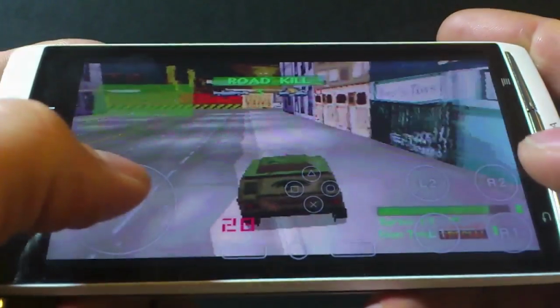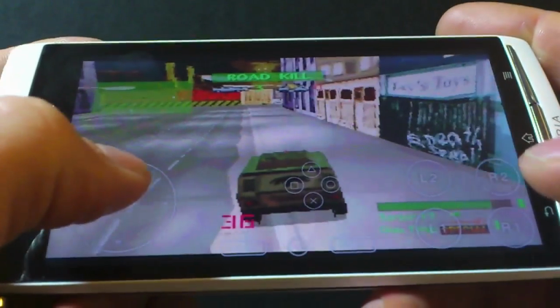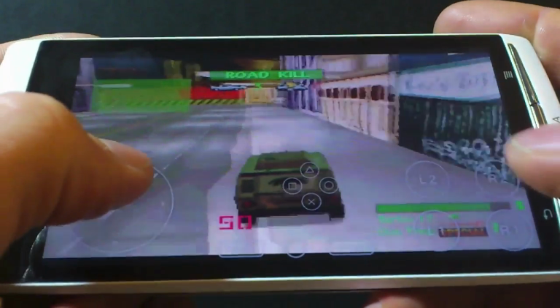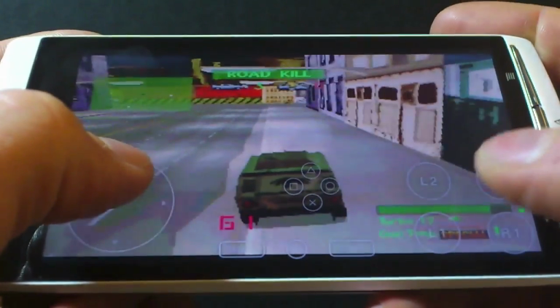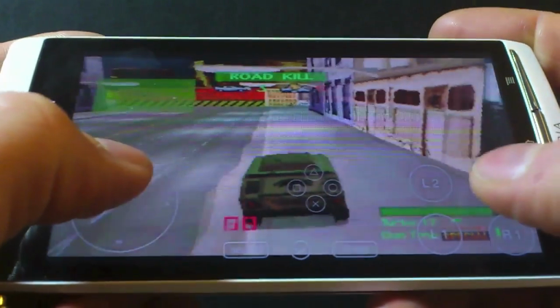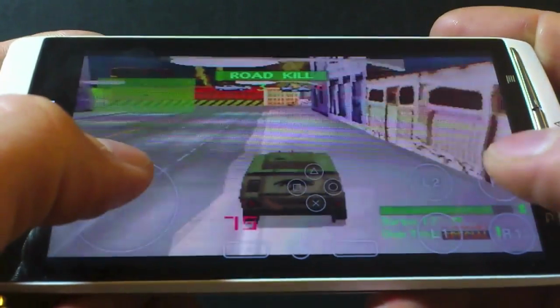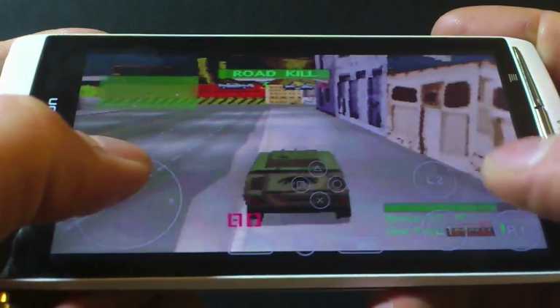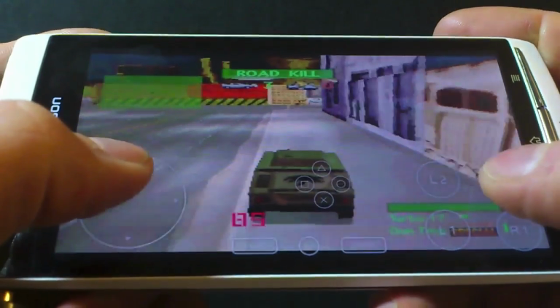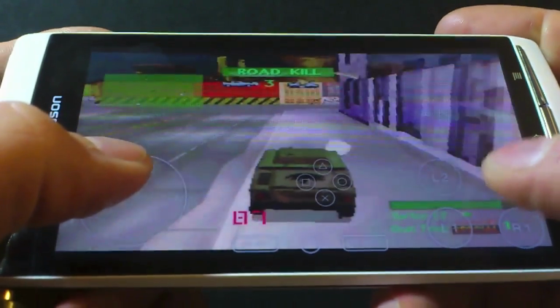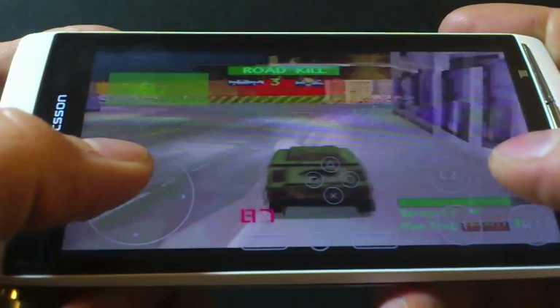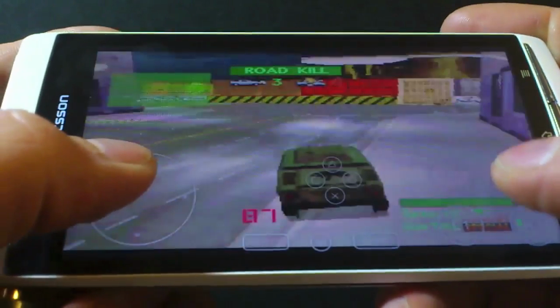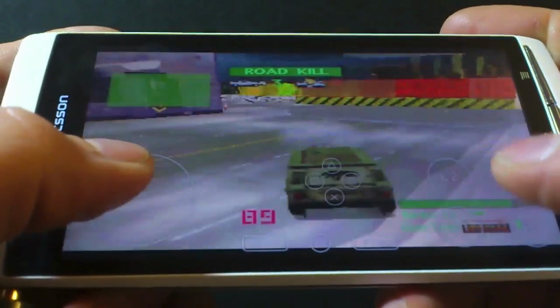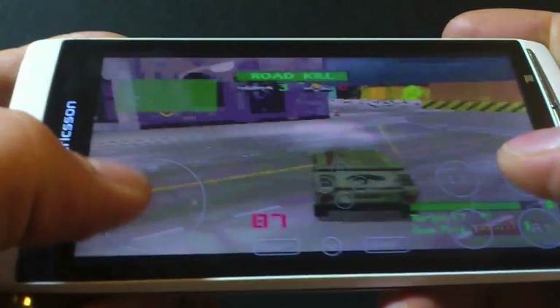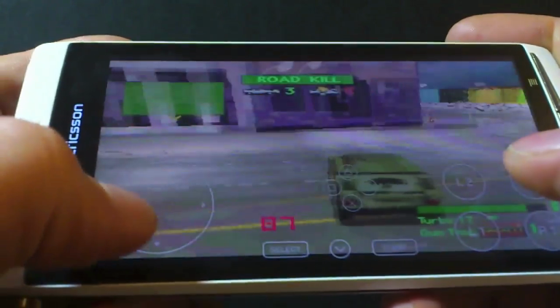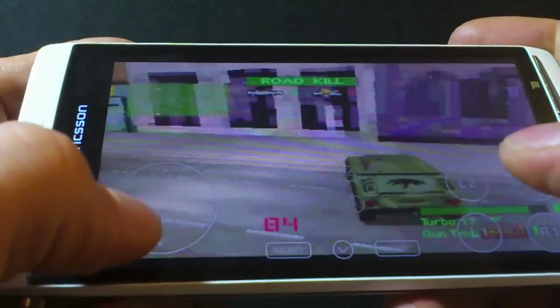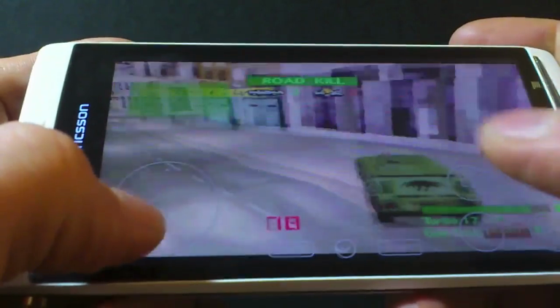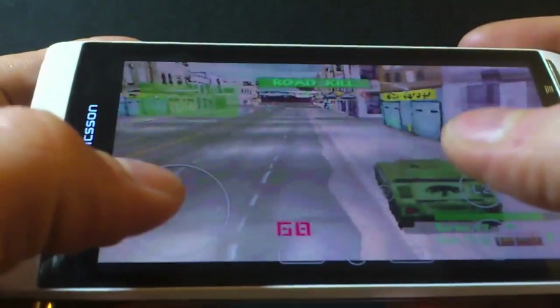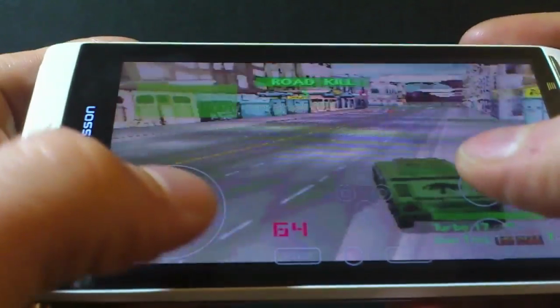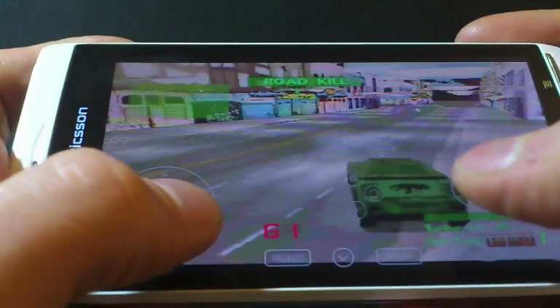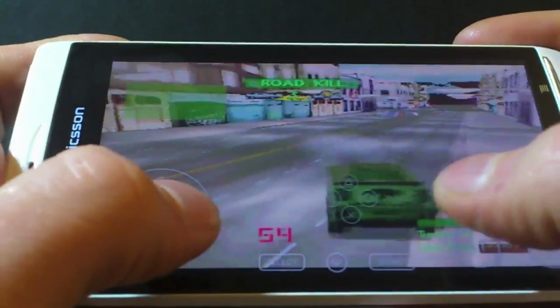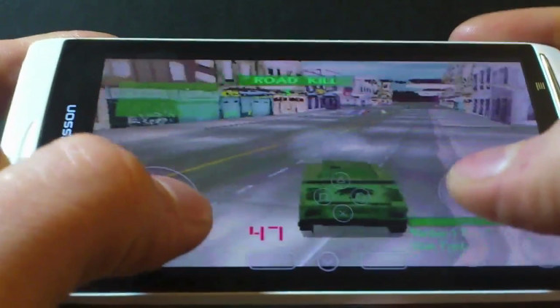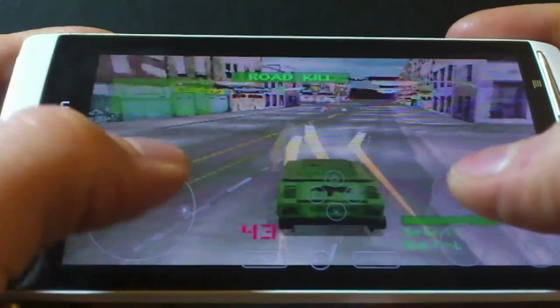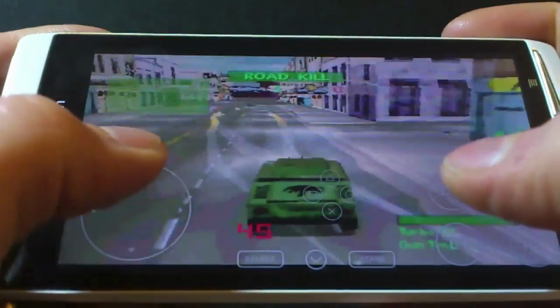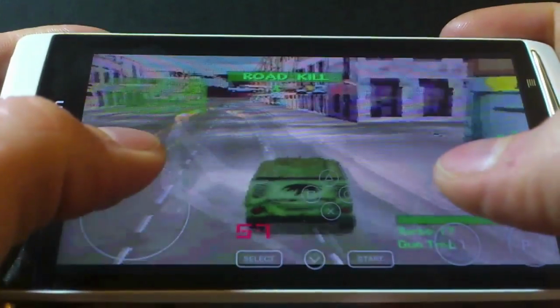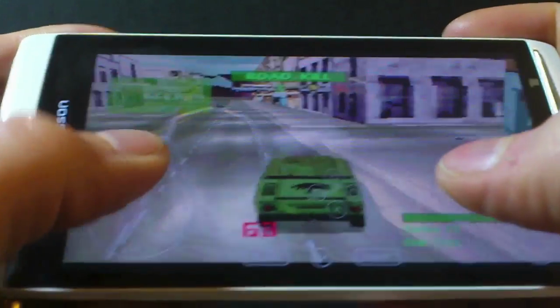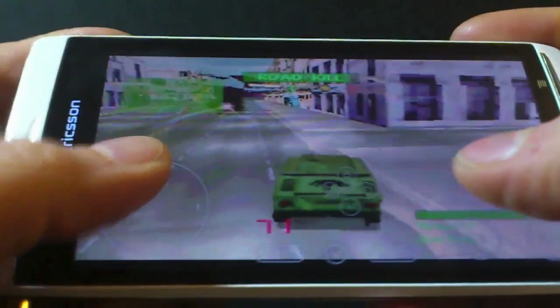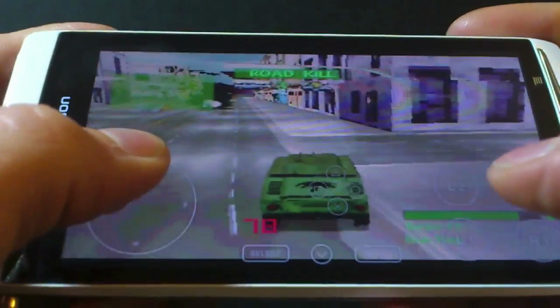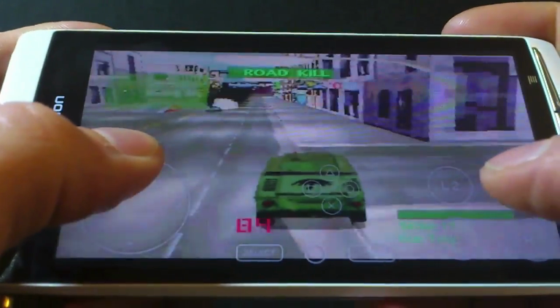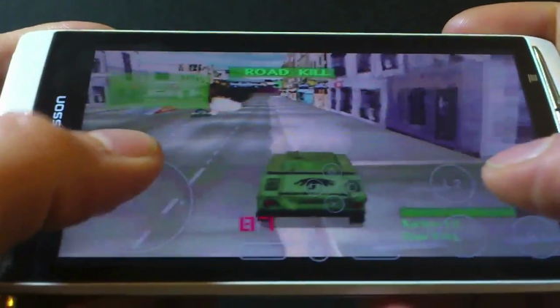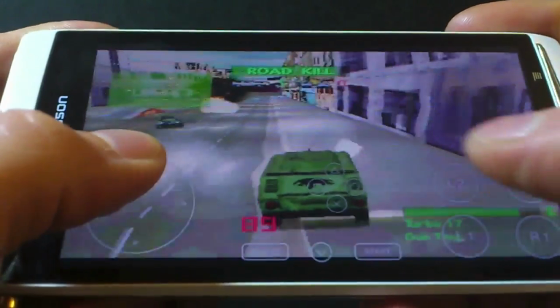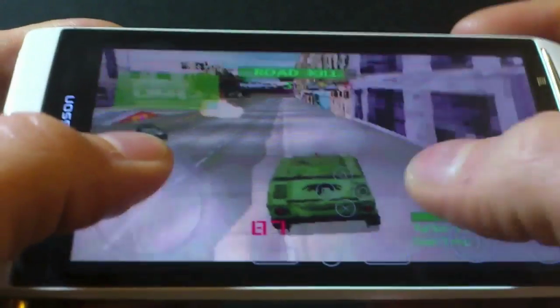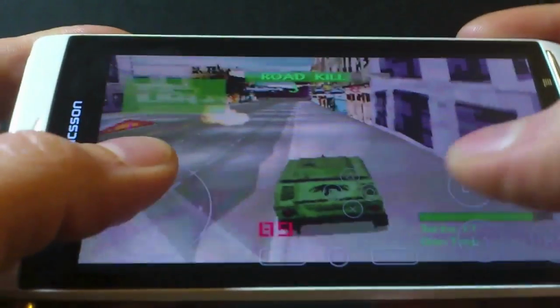Every PlayStation game will remember its own unique configurations, so you don't have to change this for every game. So just as a quick demonstration, I am now able to control Twisting Metal in a lot more comfortable way.